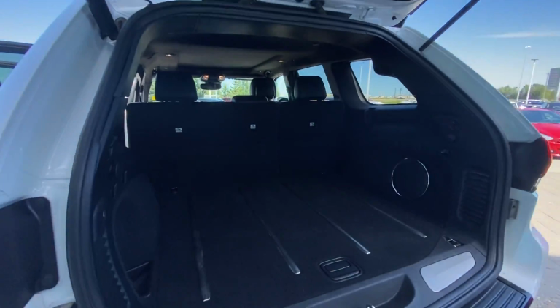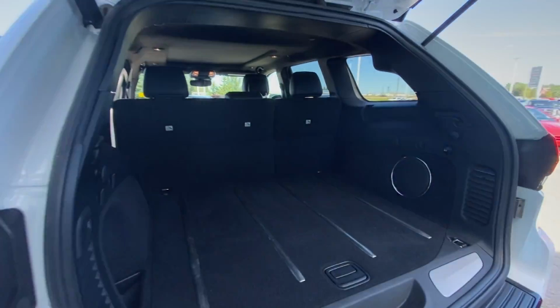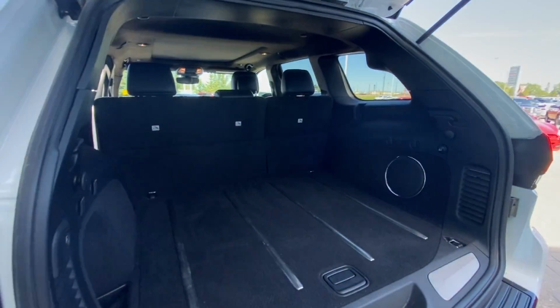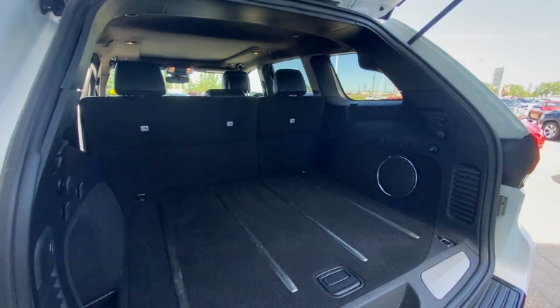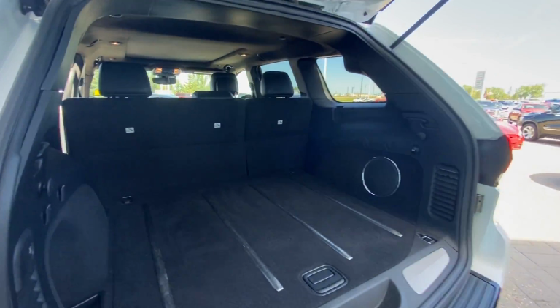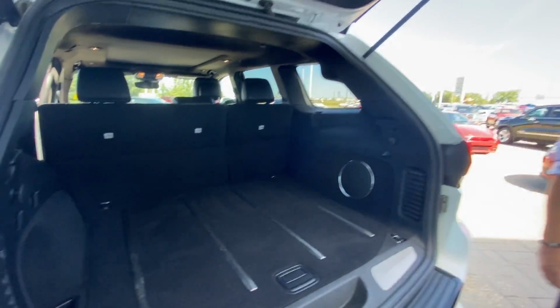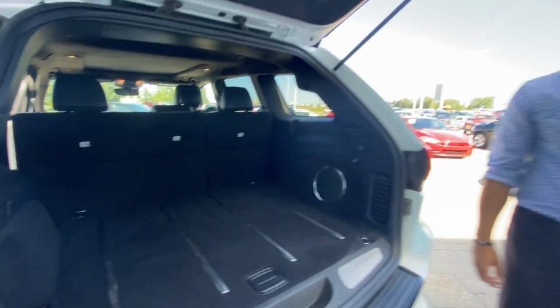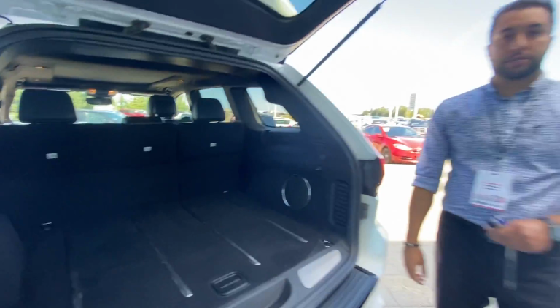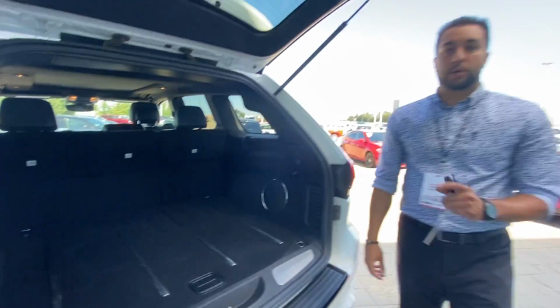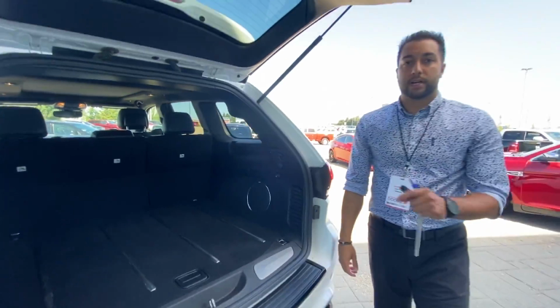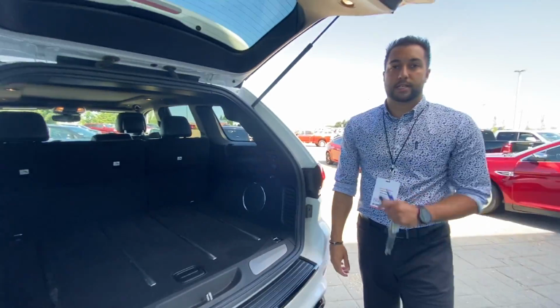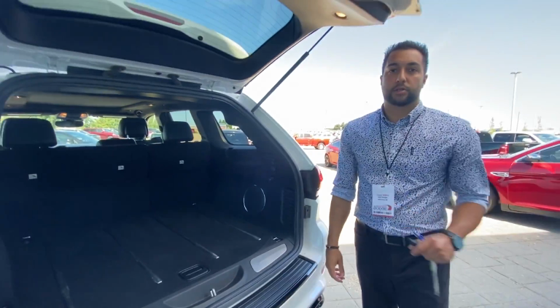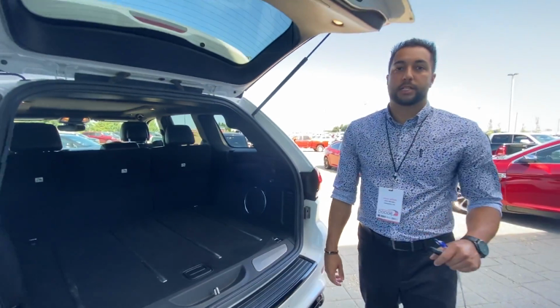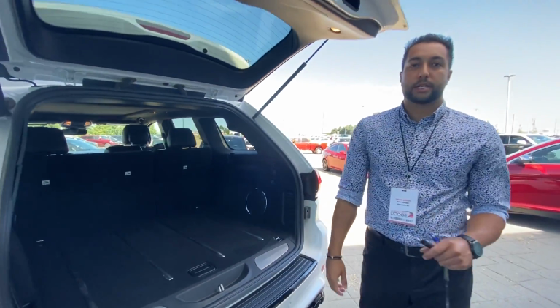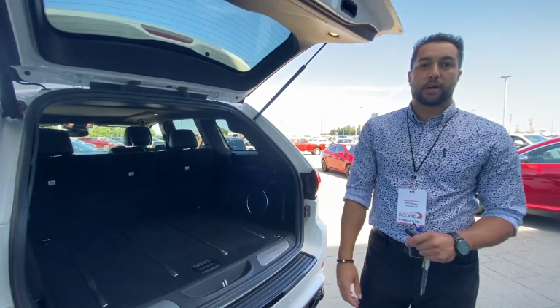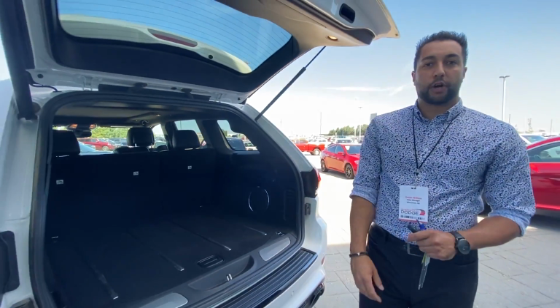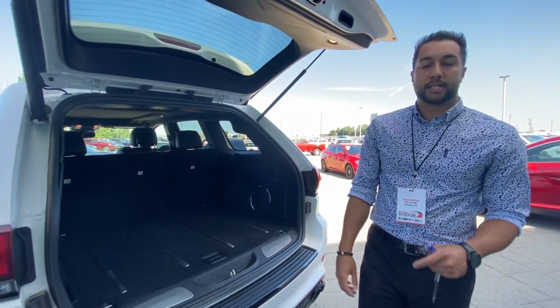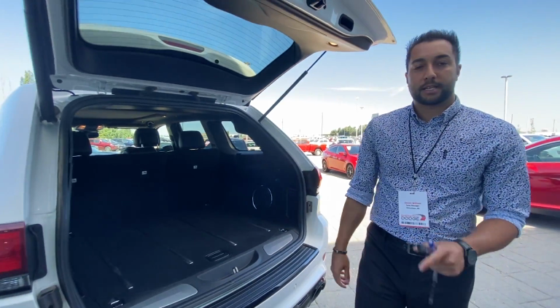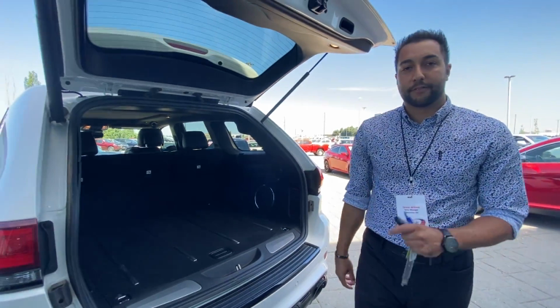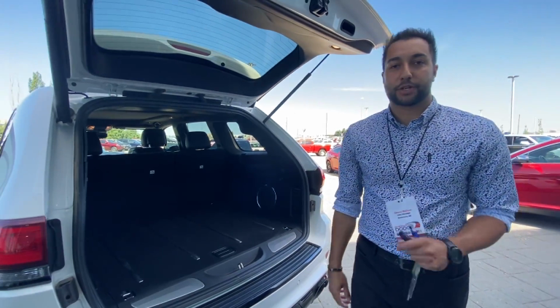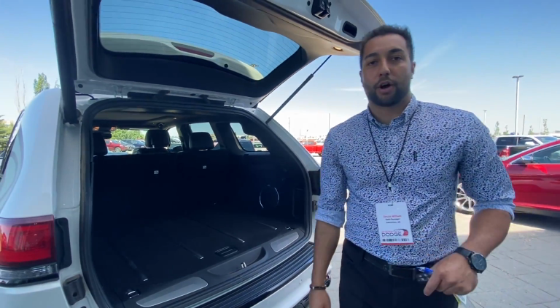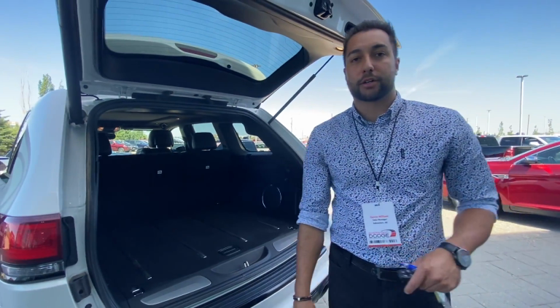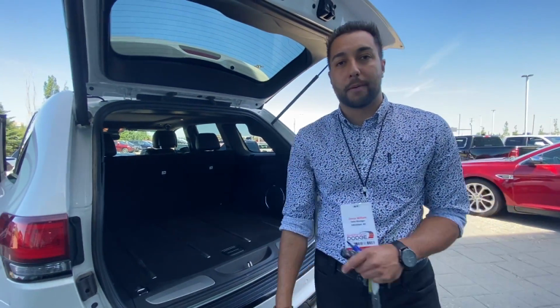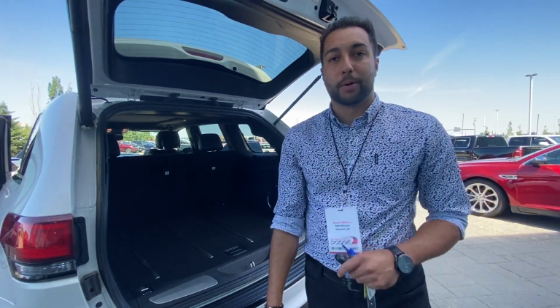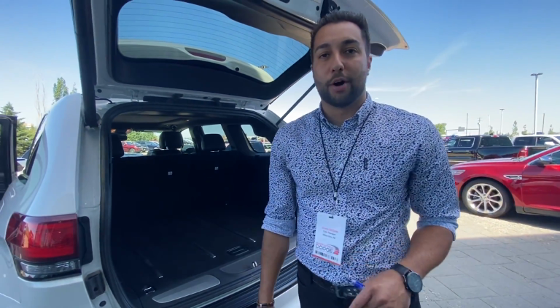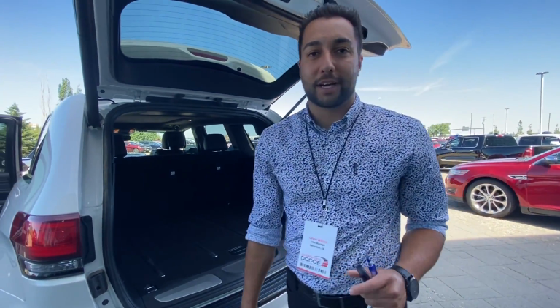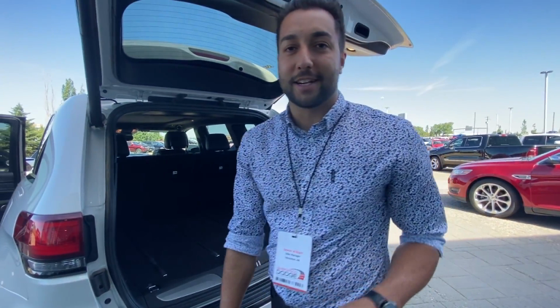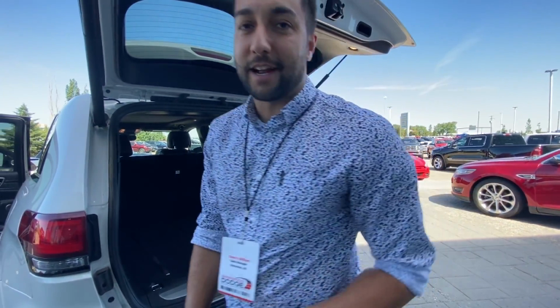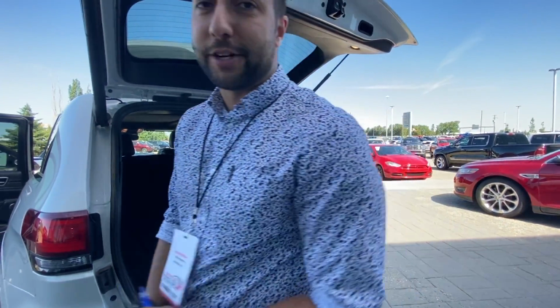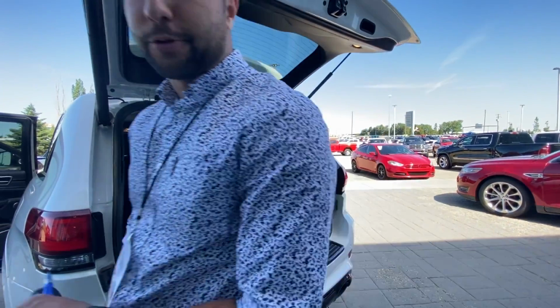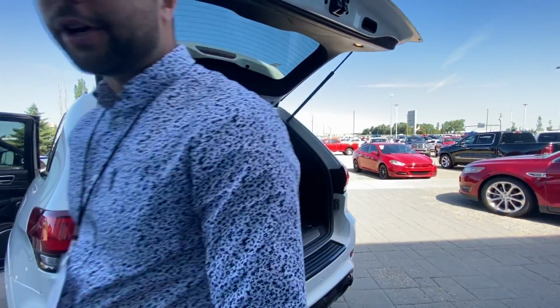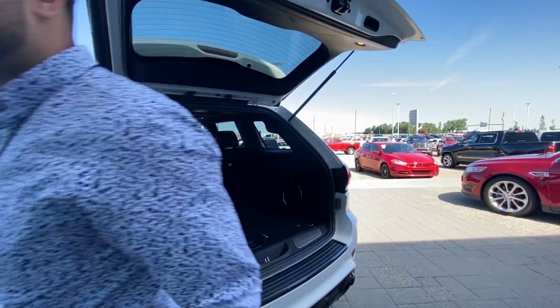If you guys have any questions or you want to schedule a test drive on this, give us a call or comment below. Again, it's Devin at Sherwood Dodge.